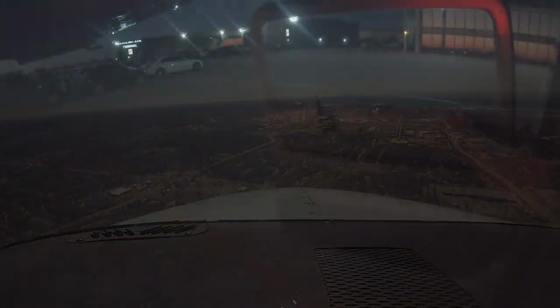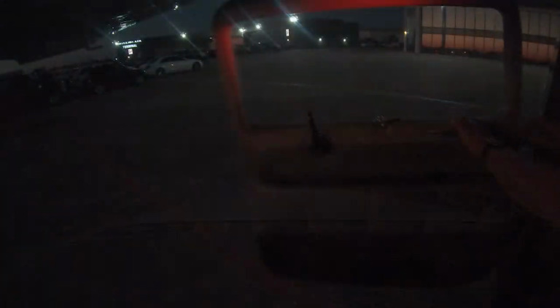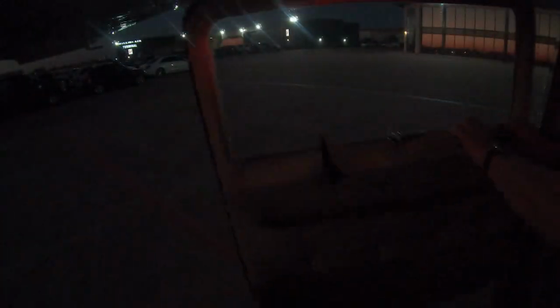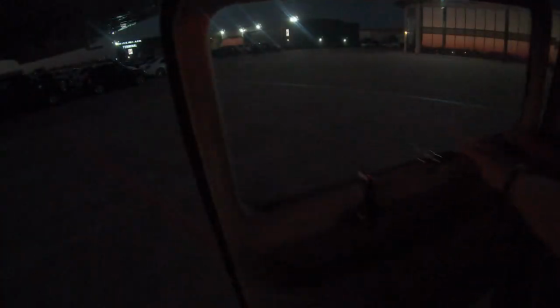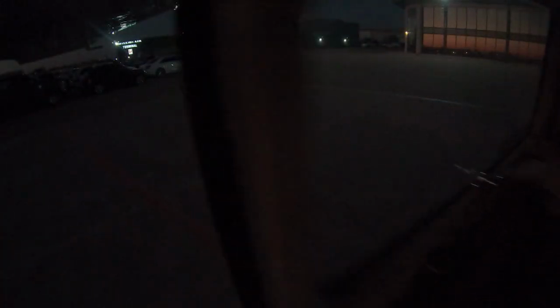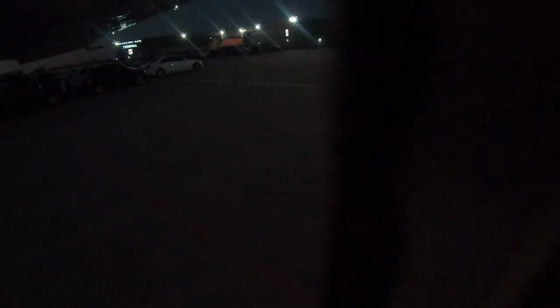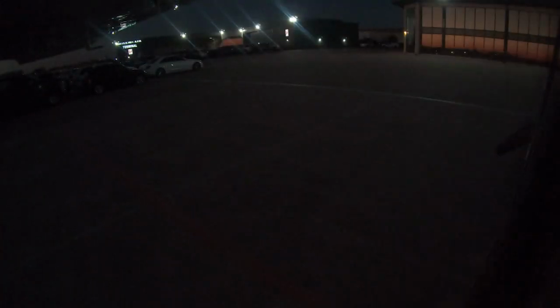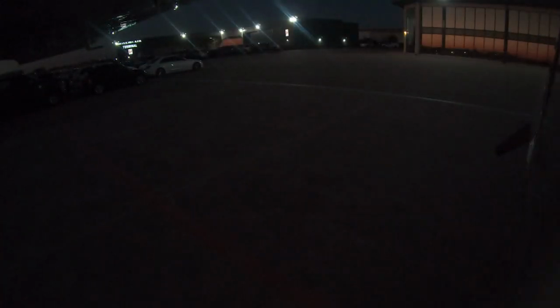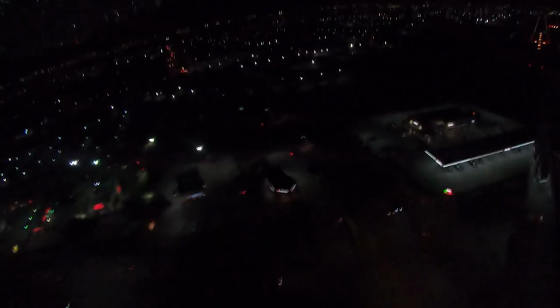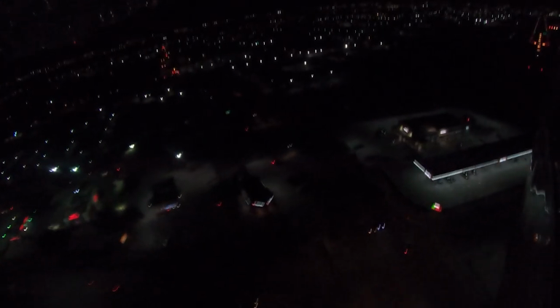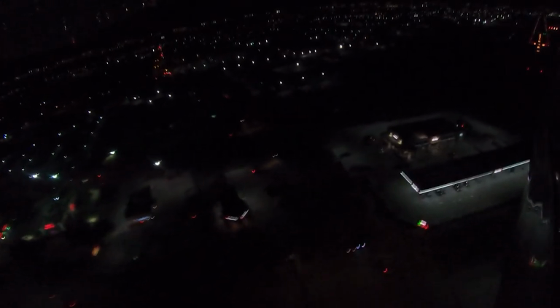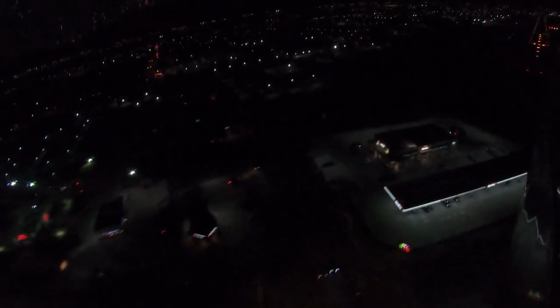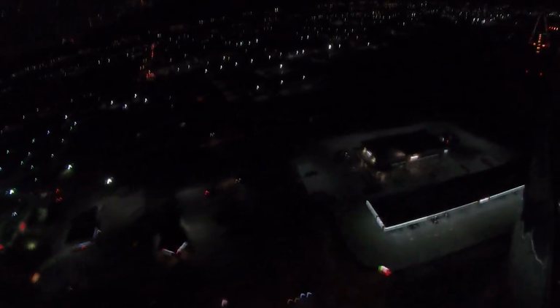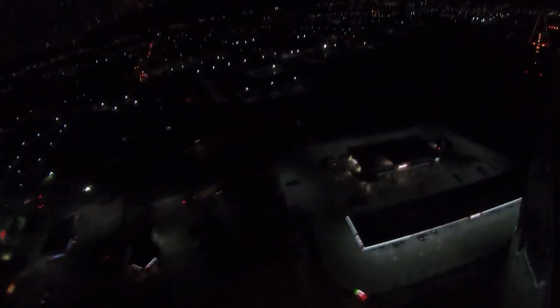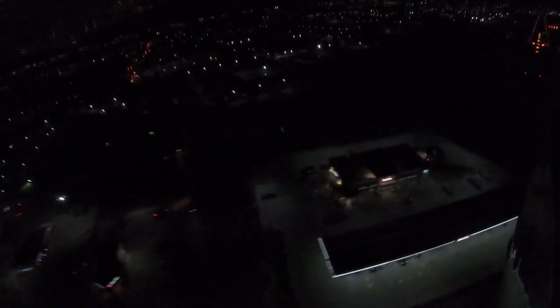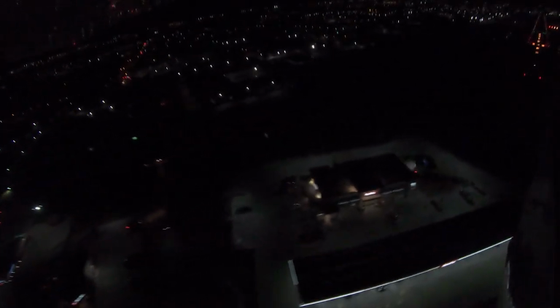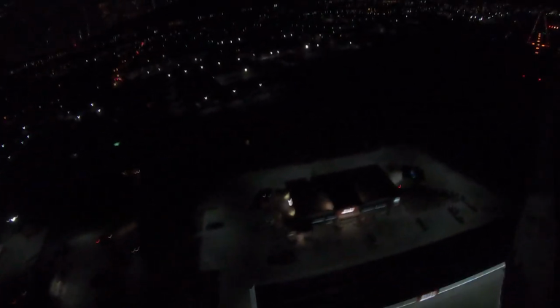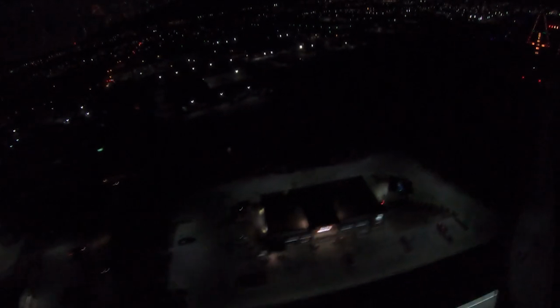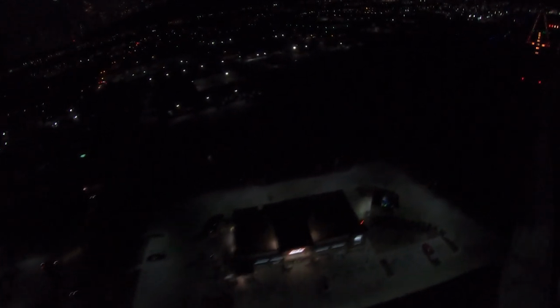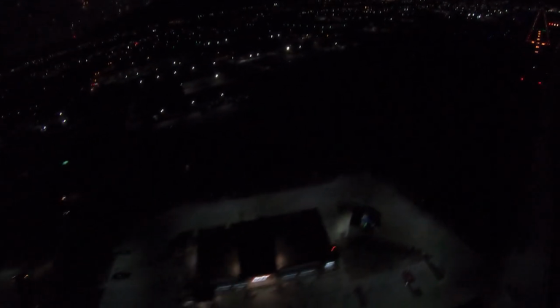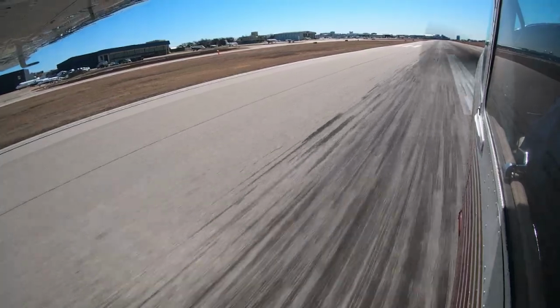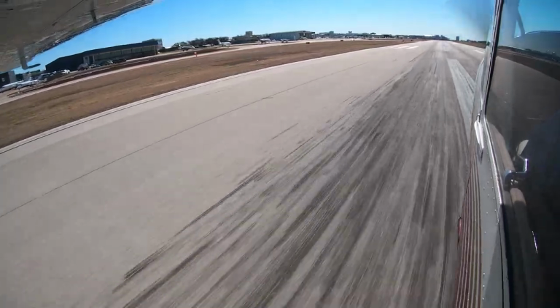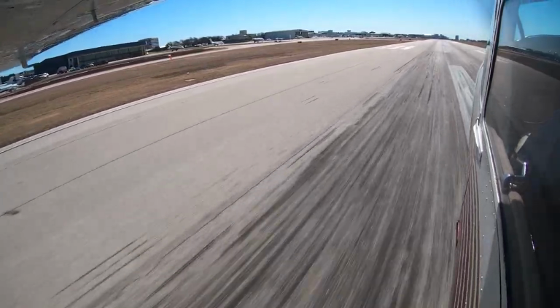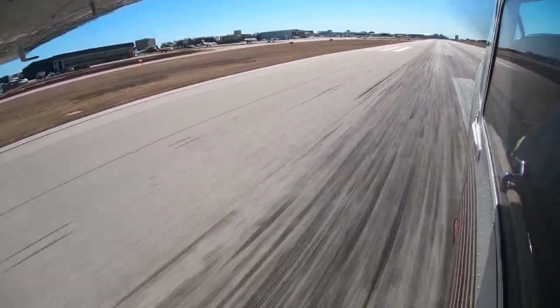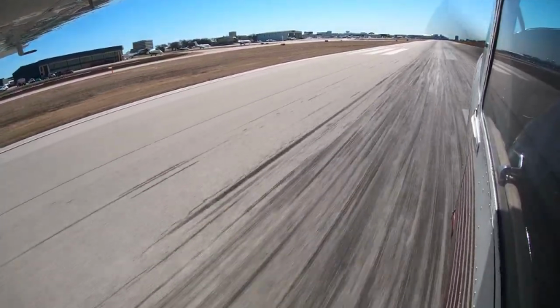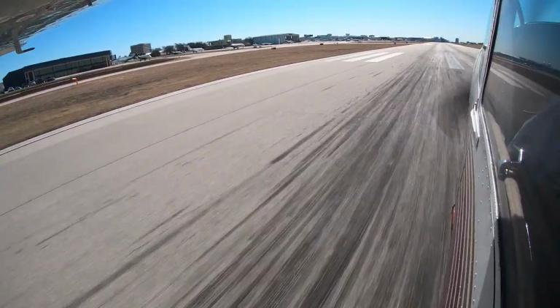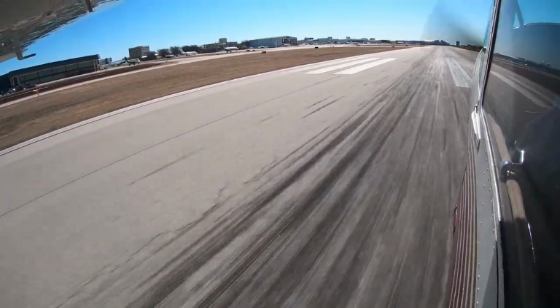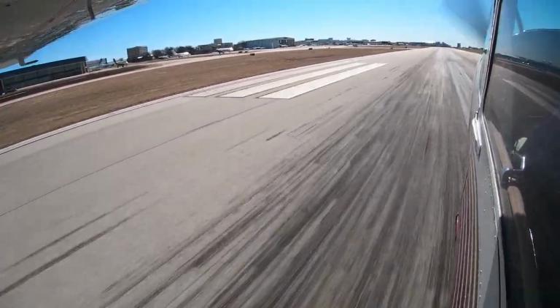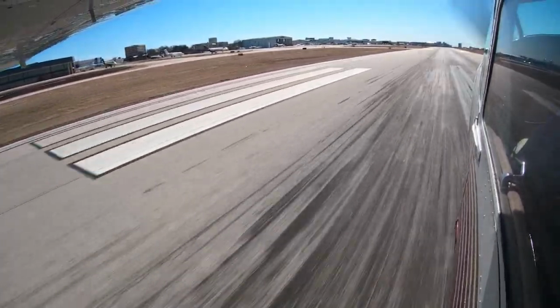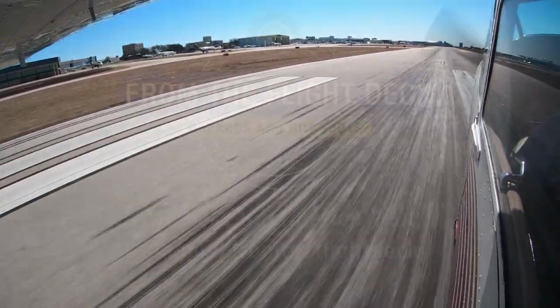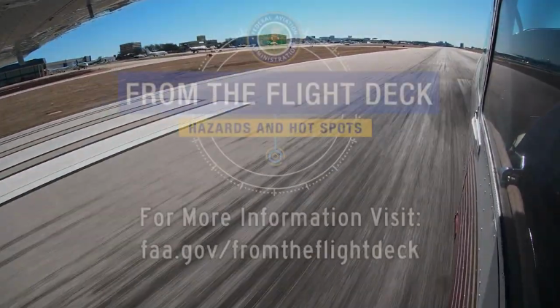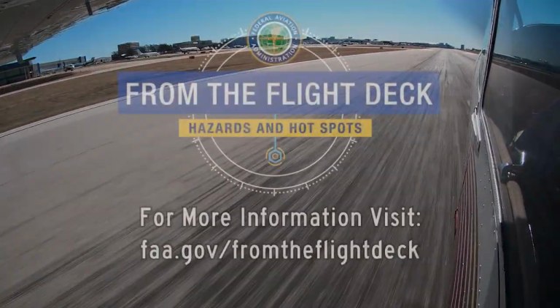We hope this short video helps you prepare for your trip to Addison Airport. It's always better to know before you go.